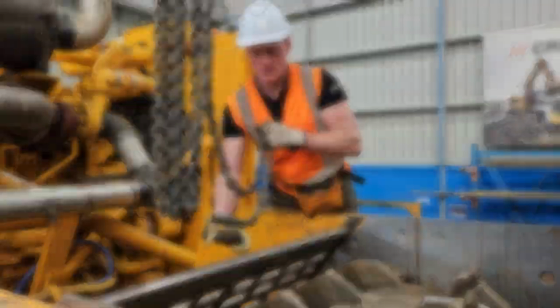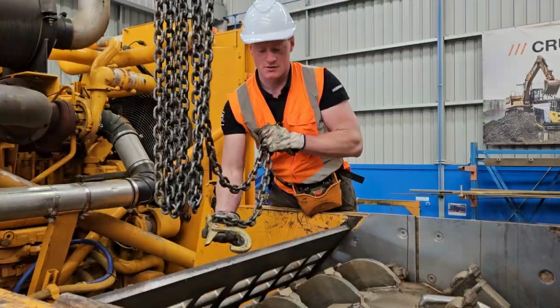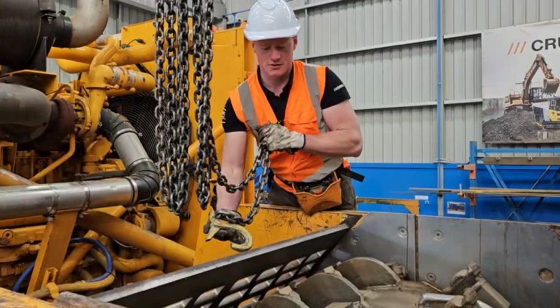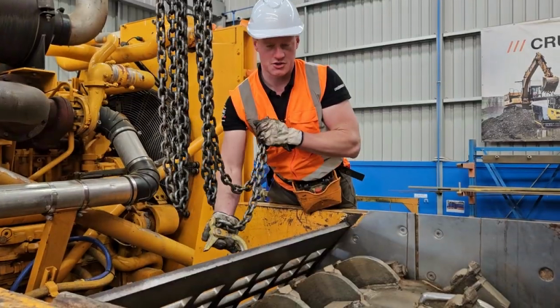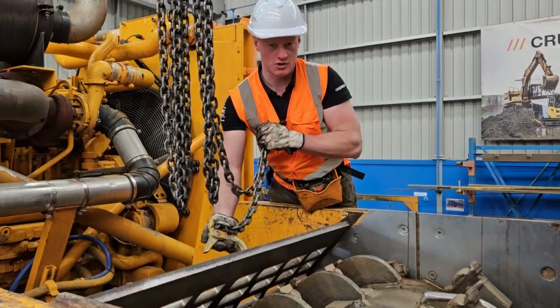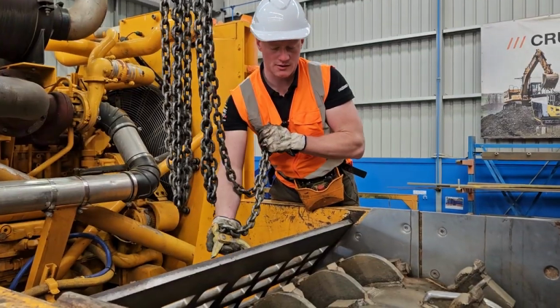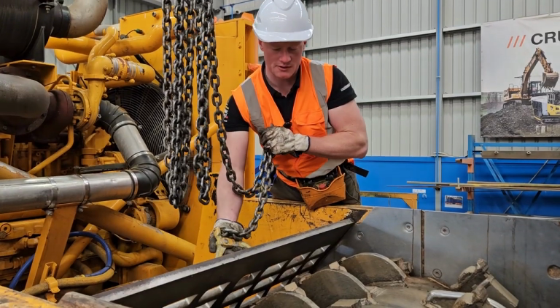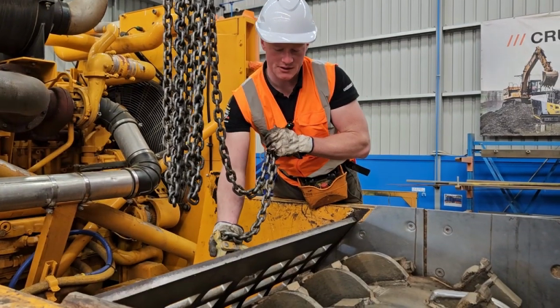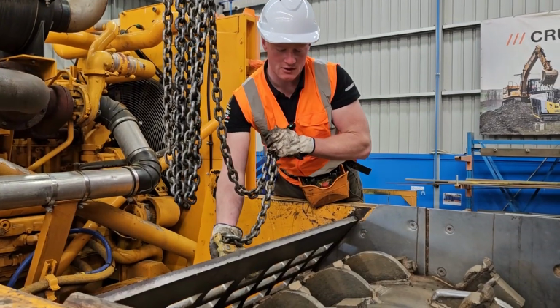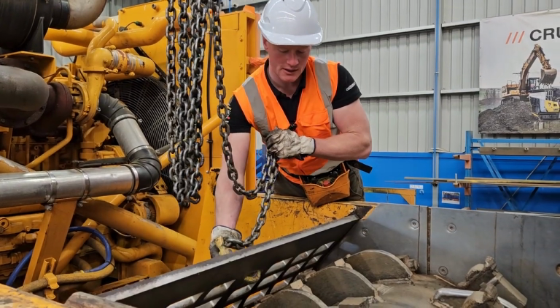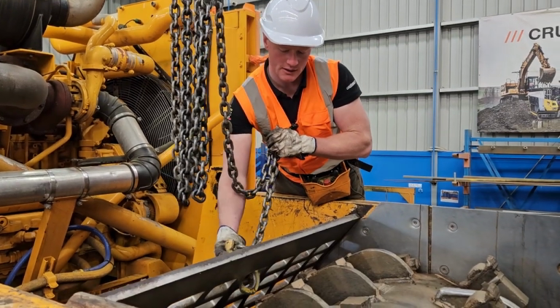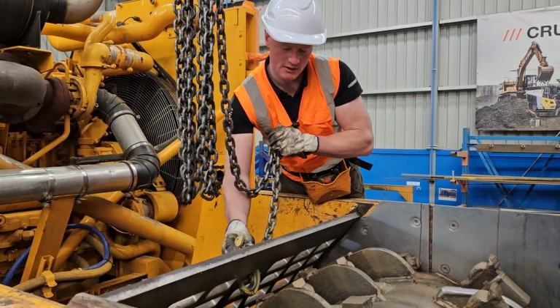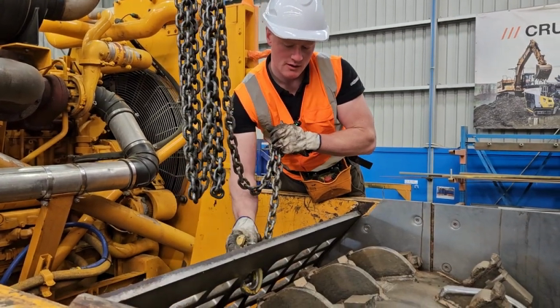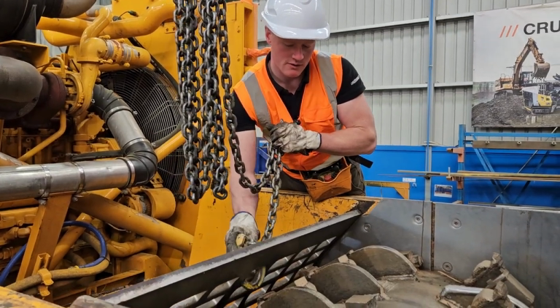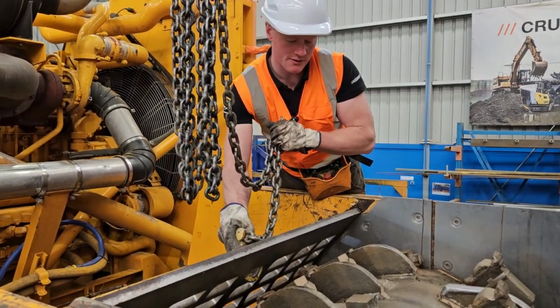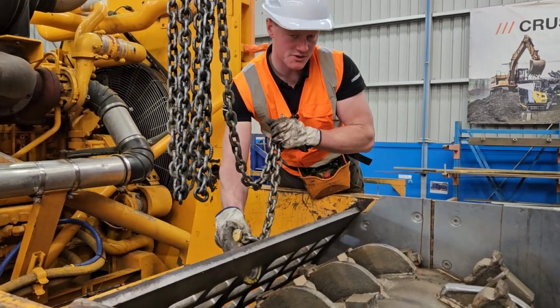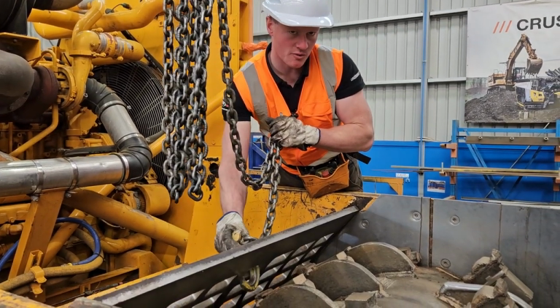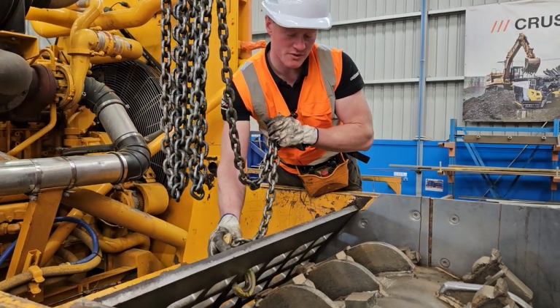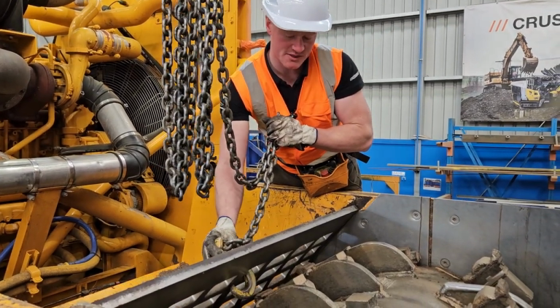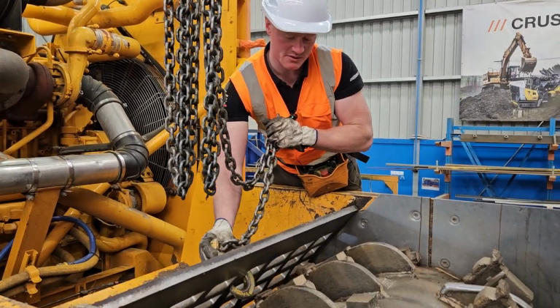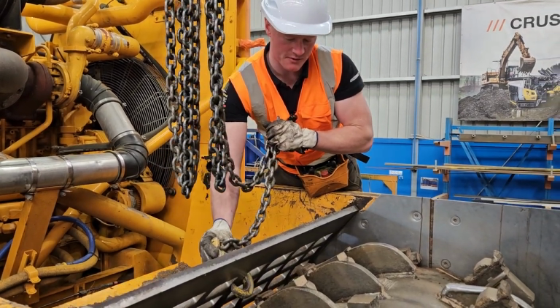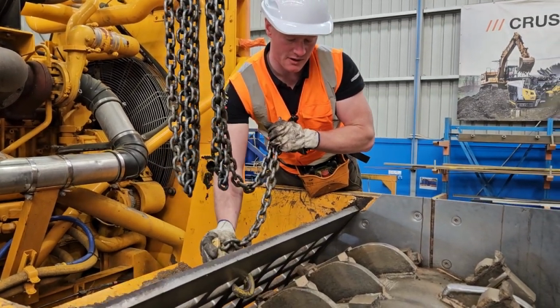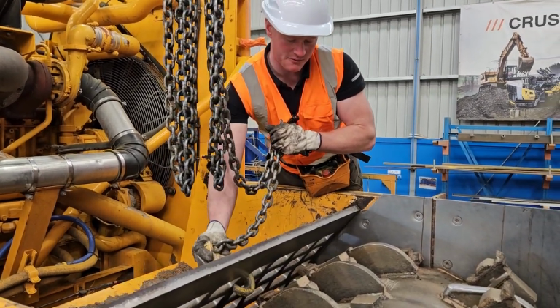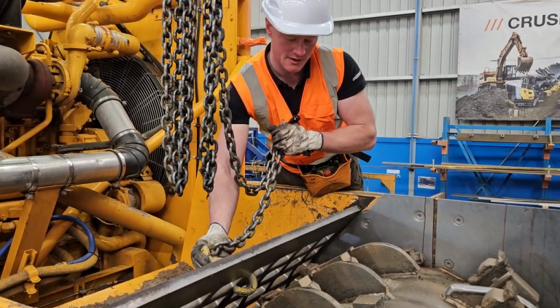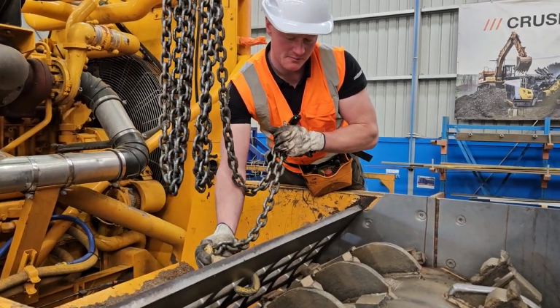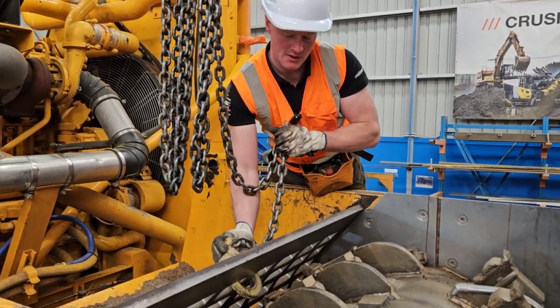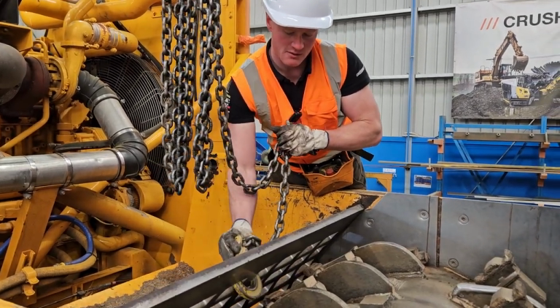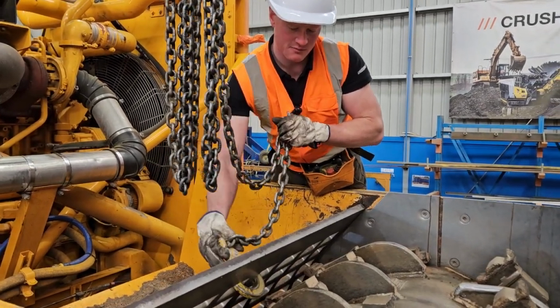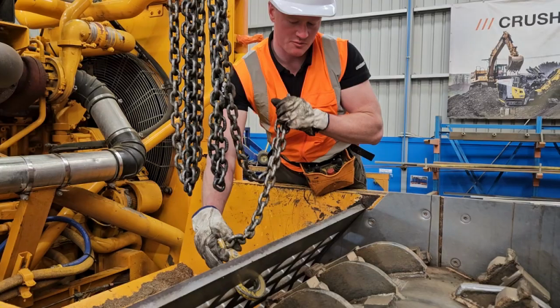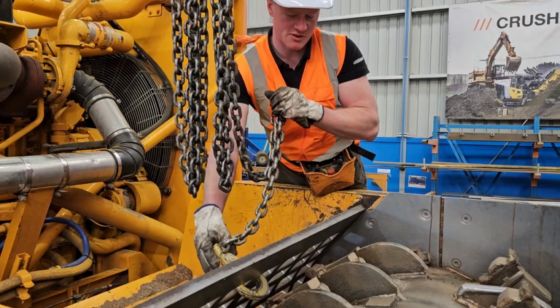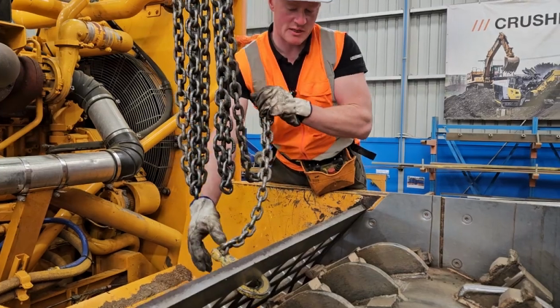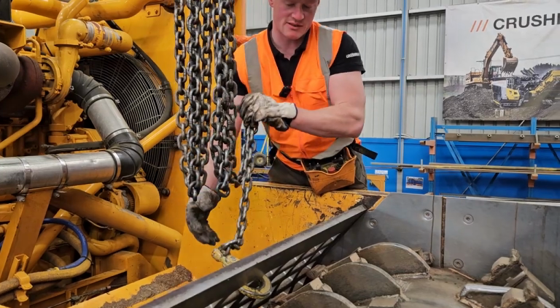Securing the lifting eye around the top and the centre of the grate frame for the best balance.